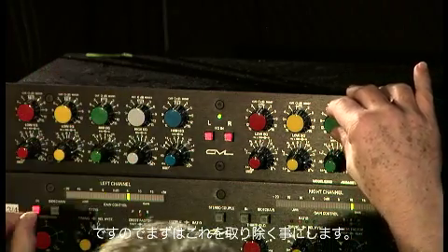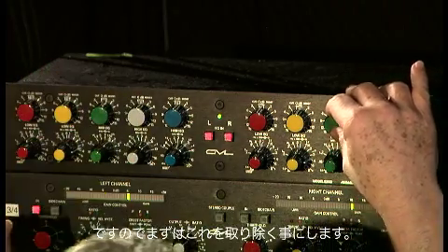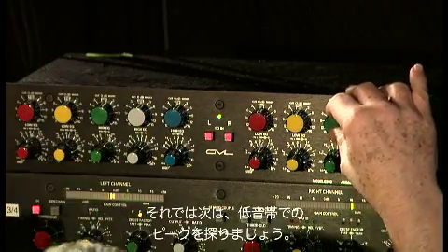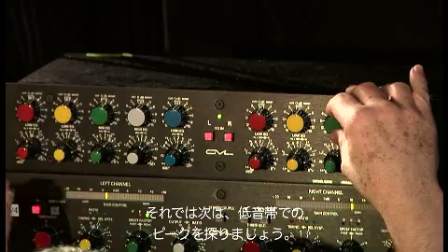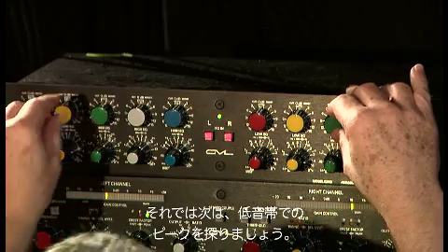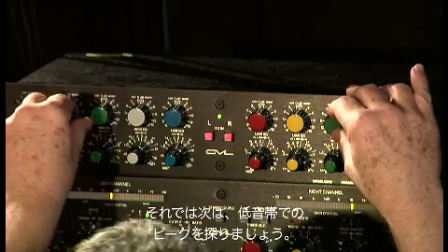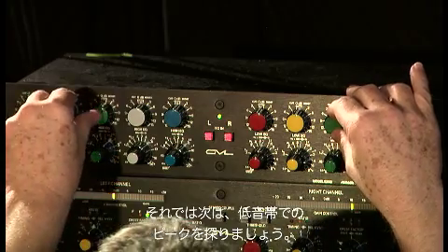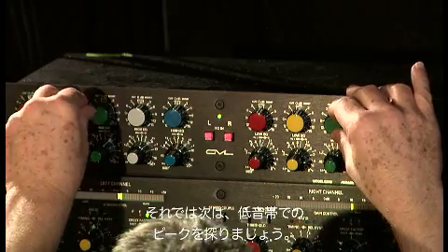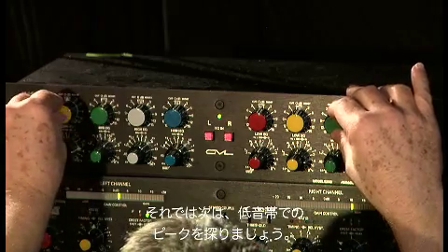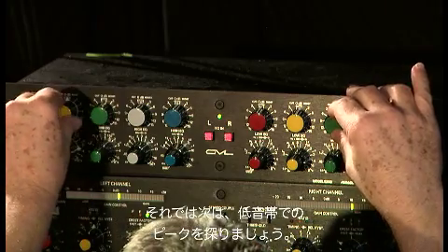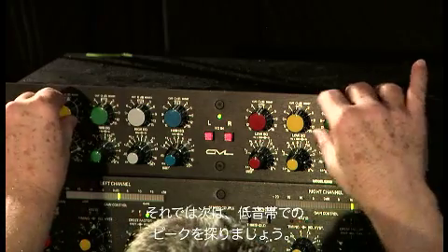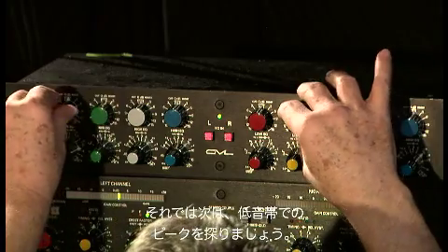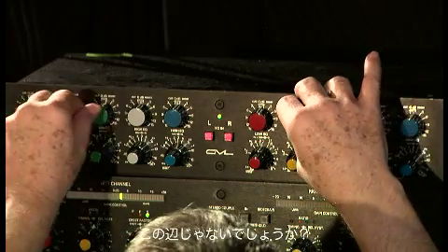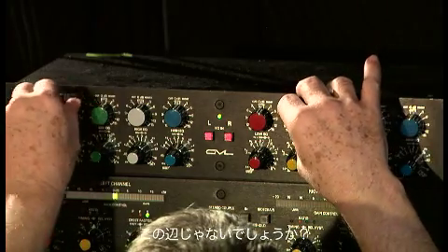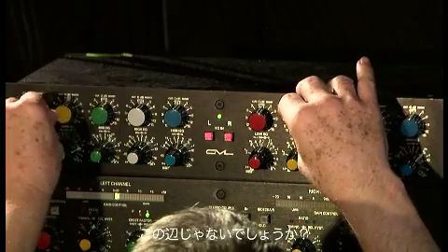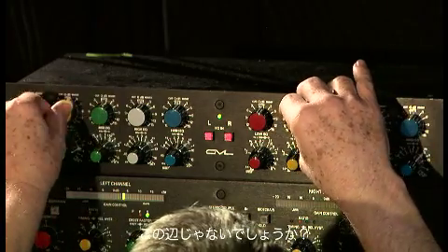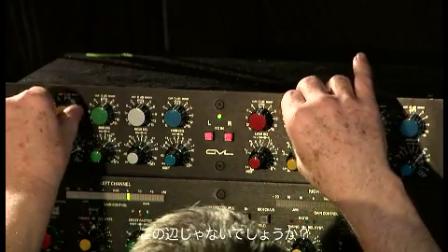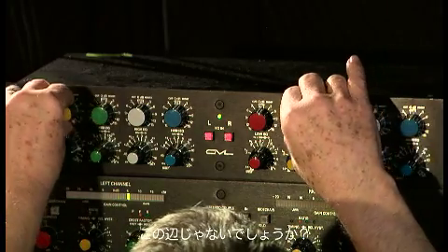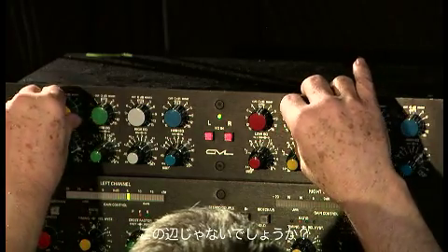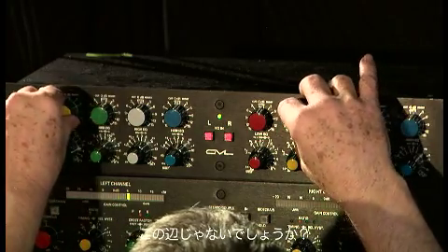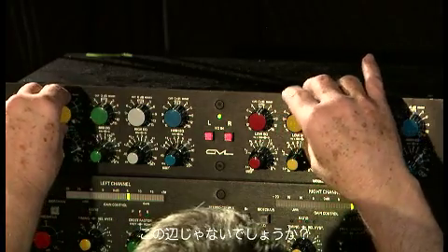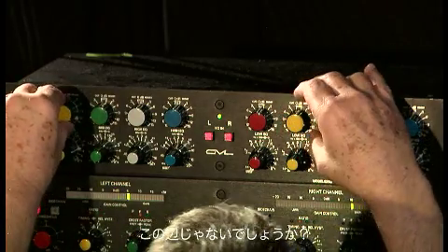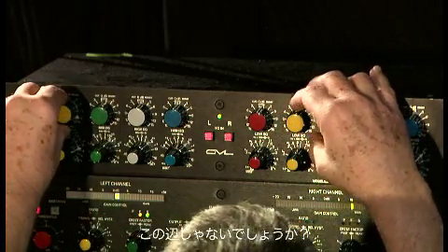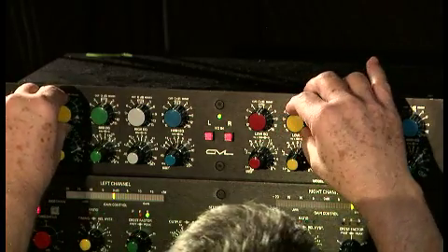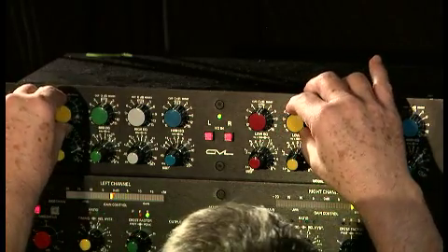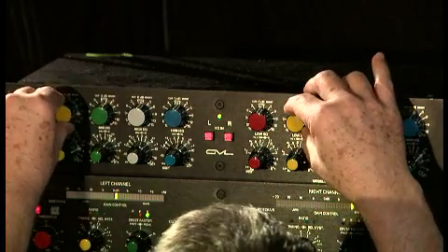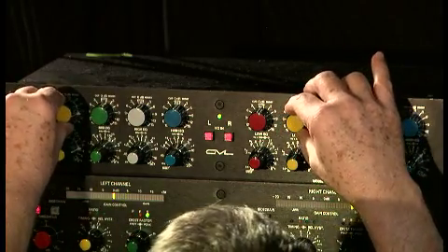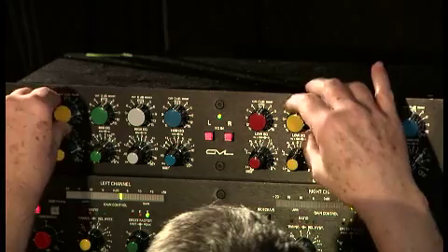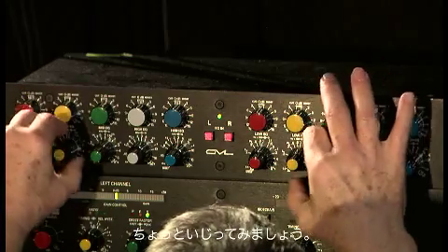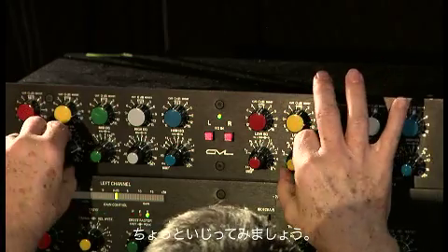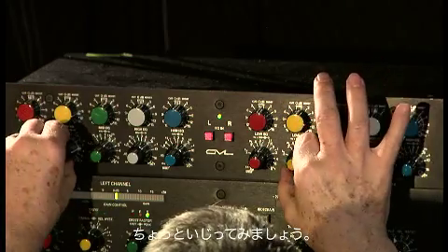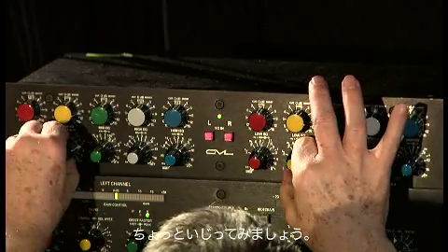Let's look for our artifact on the low end. I think it's around here. Let's rock this.